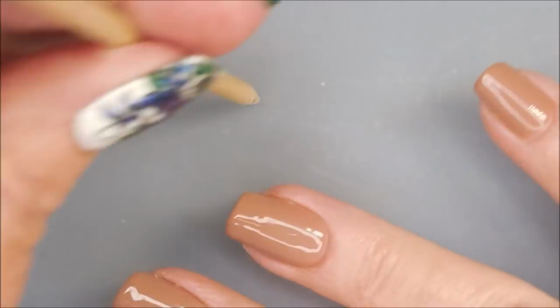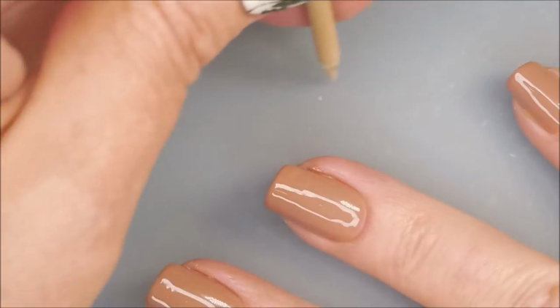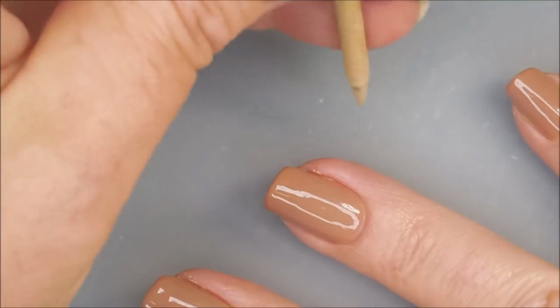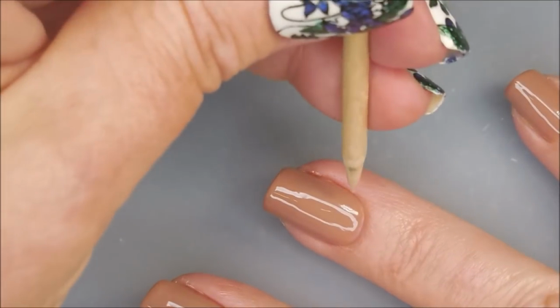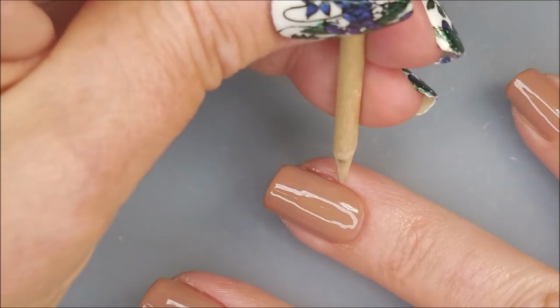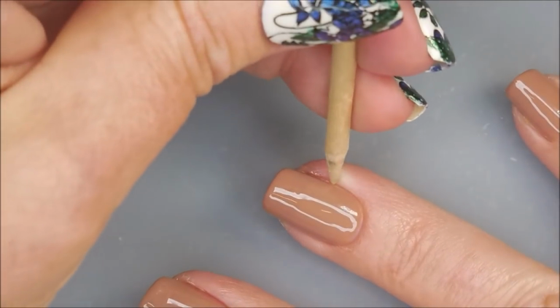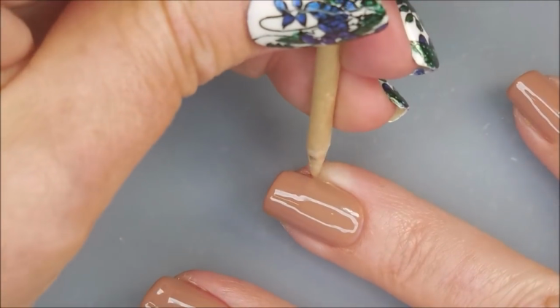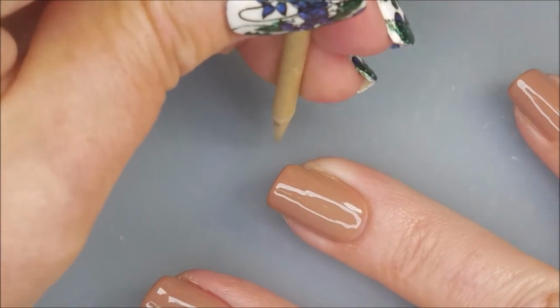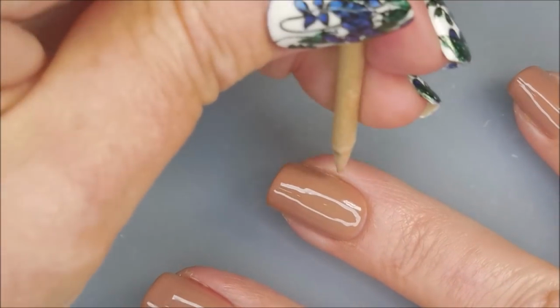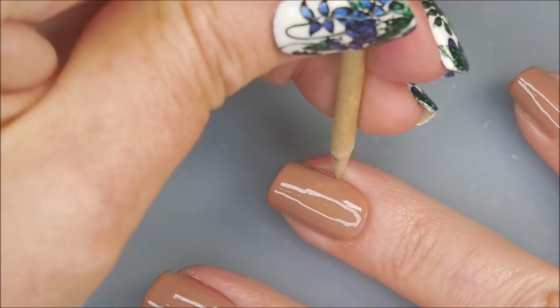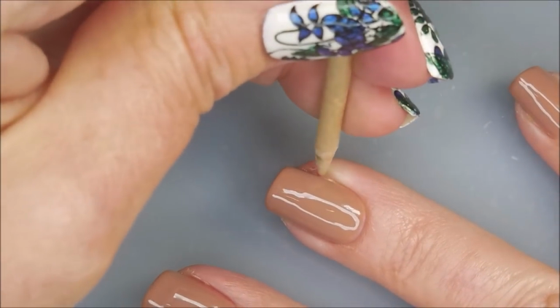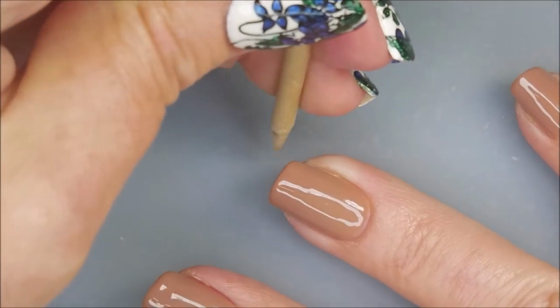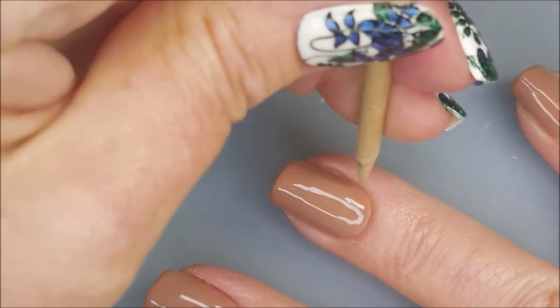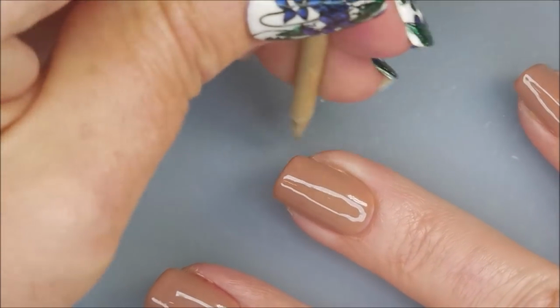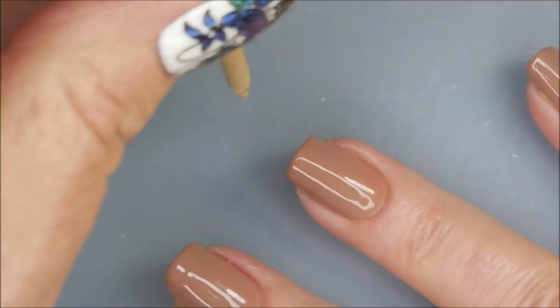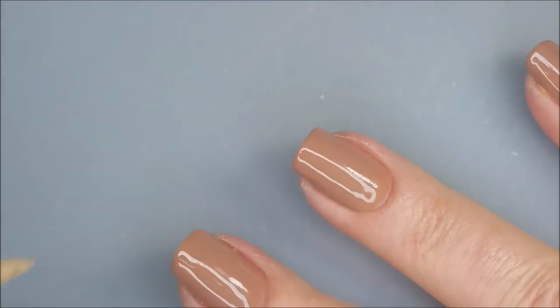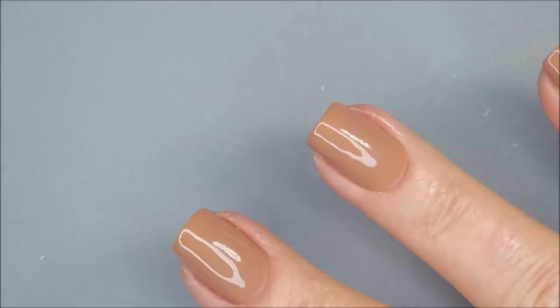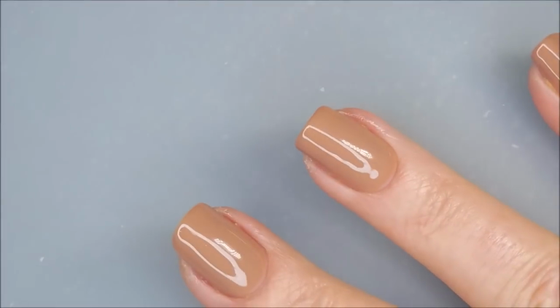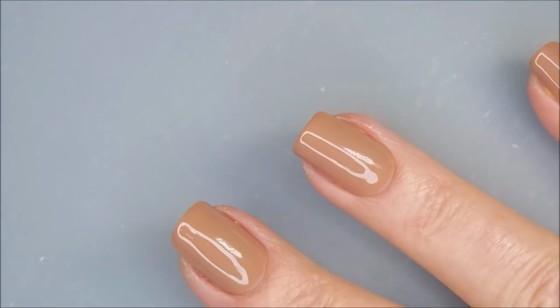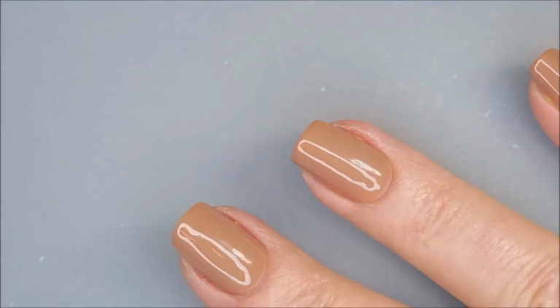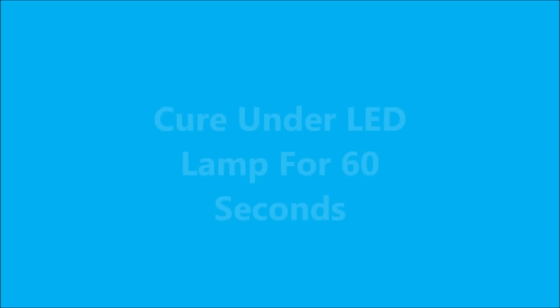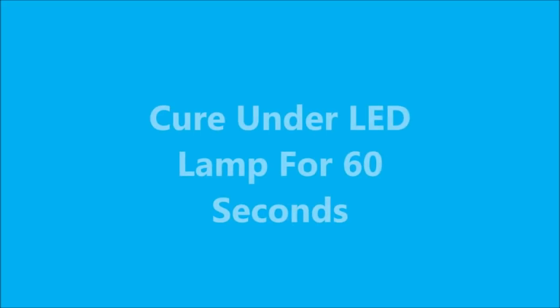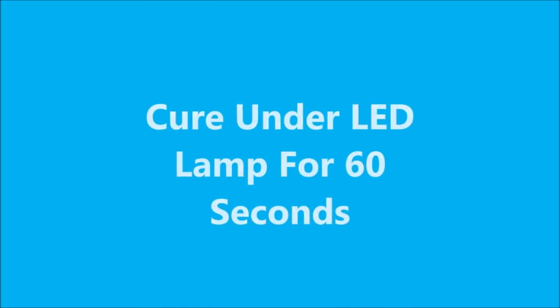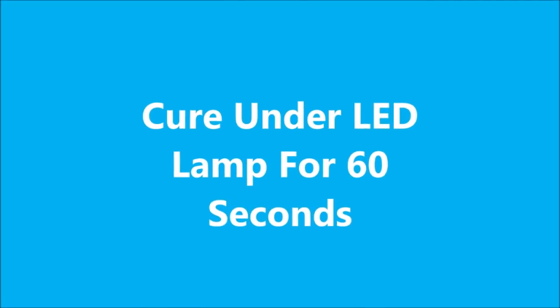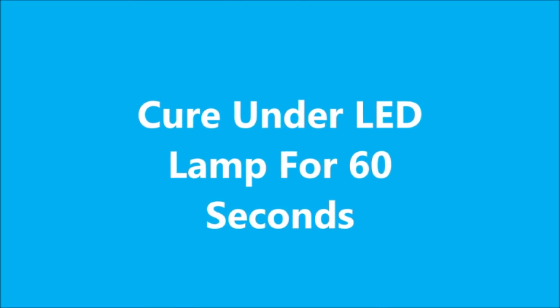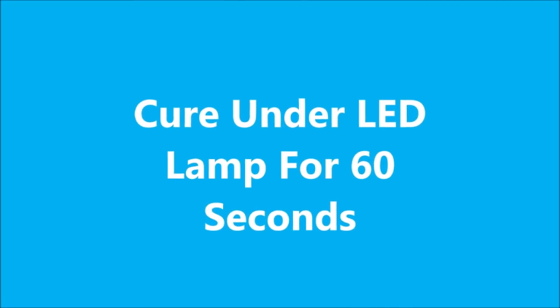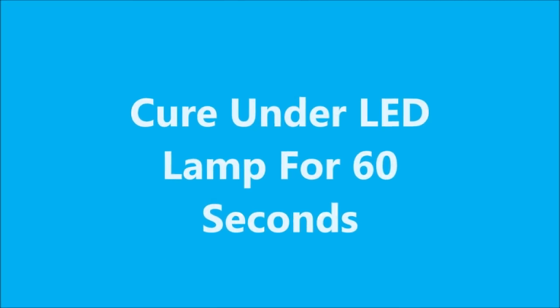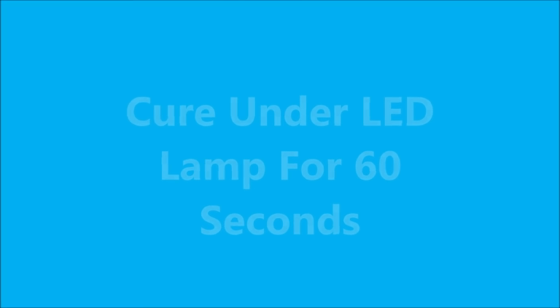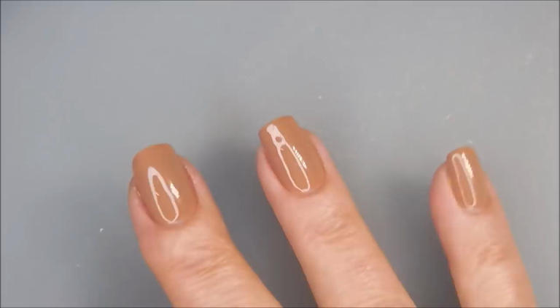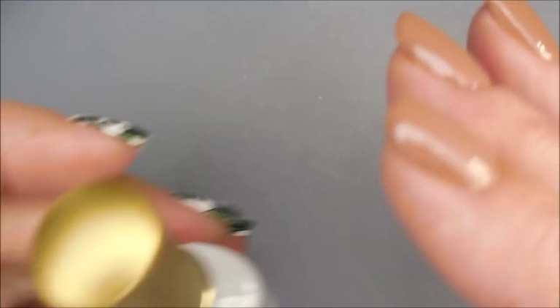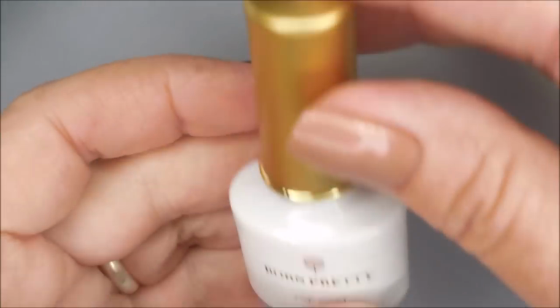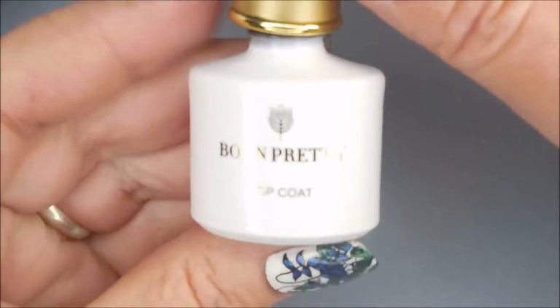I don't wear gel polish often so I'm kind of a nanny when I do wear it. We're going to bring Woody out again for a little bit more cleanup, and I'm going to cure it for 60 more seconds.